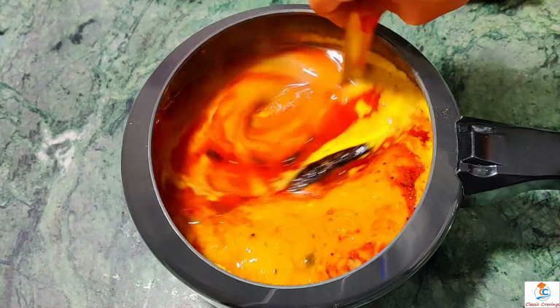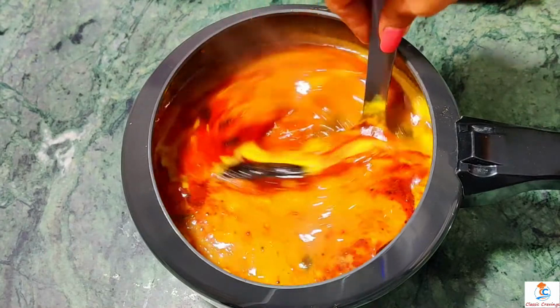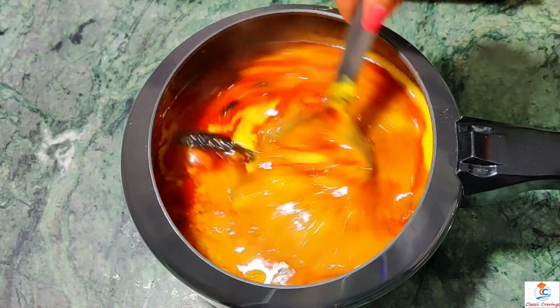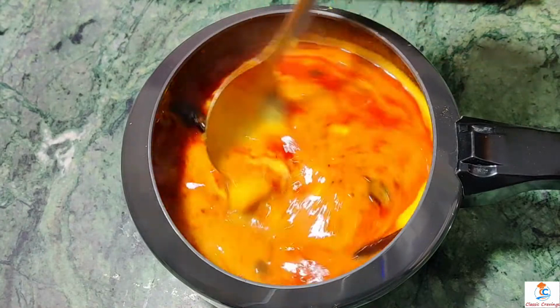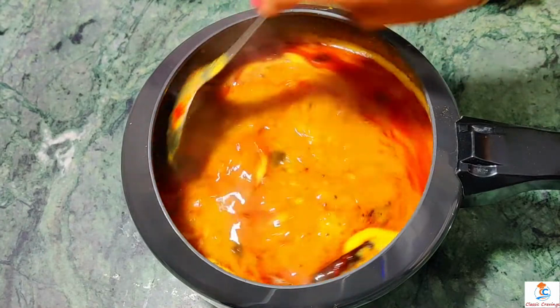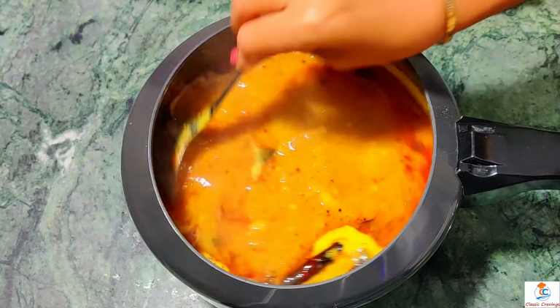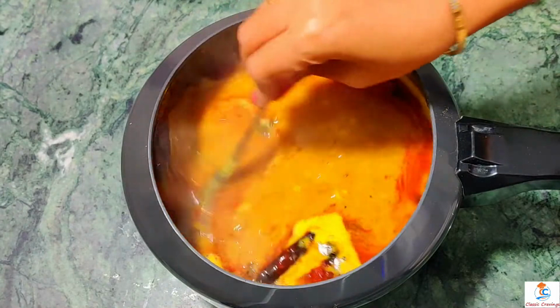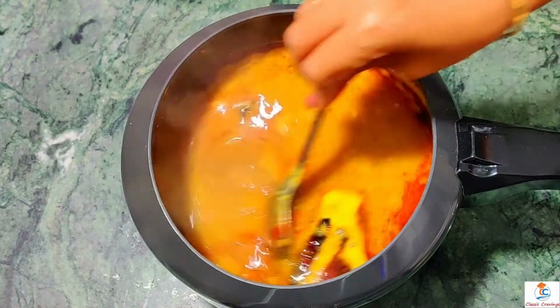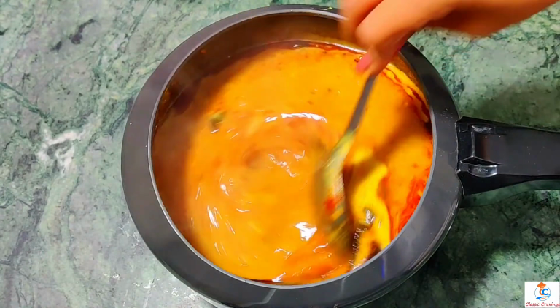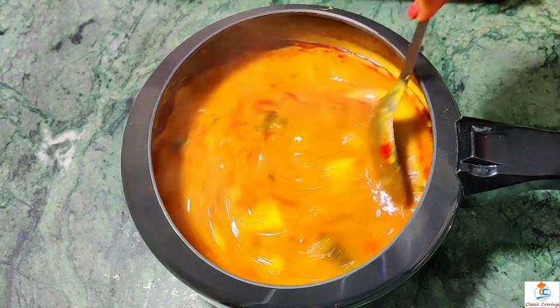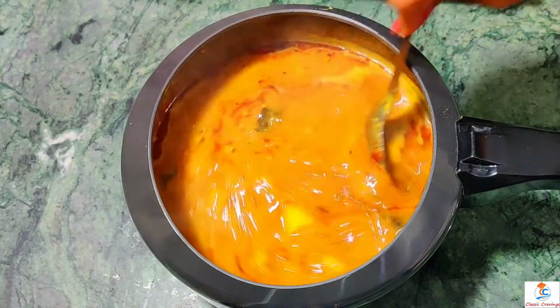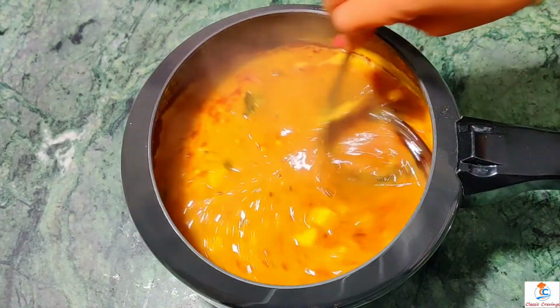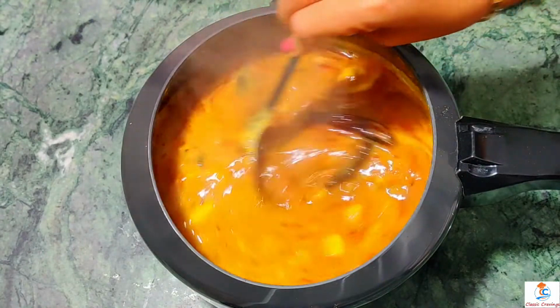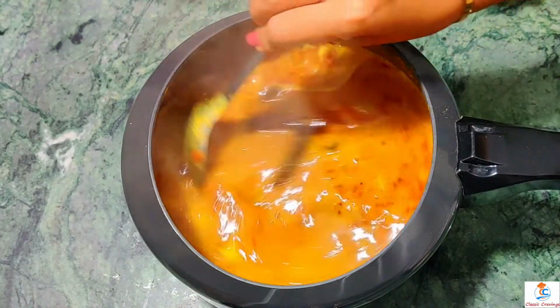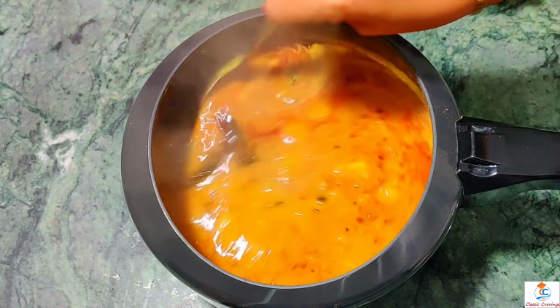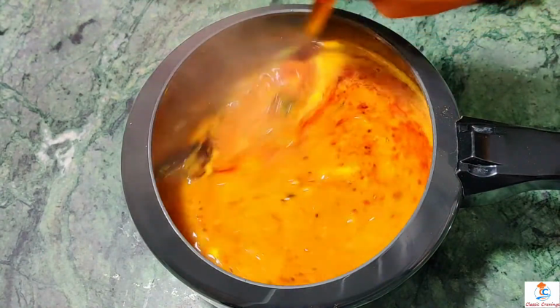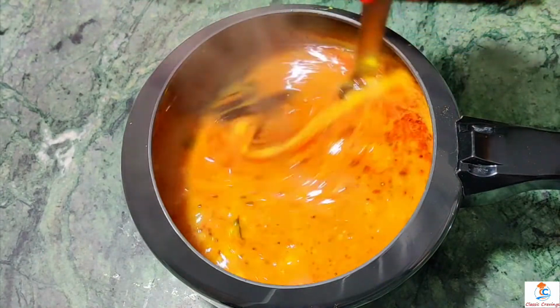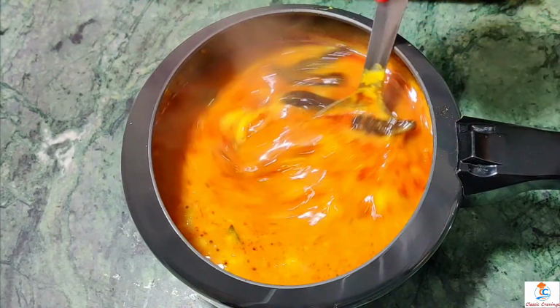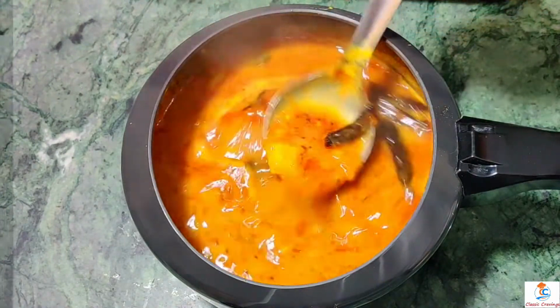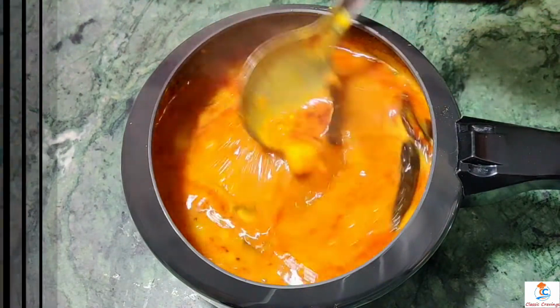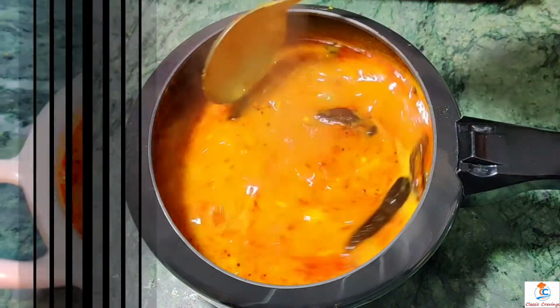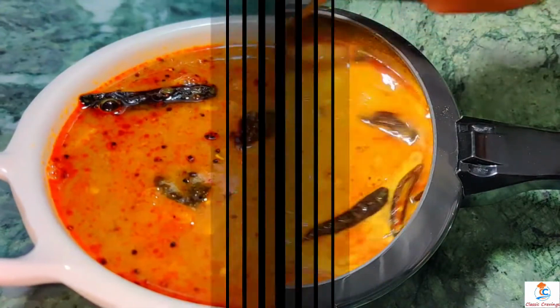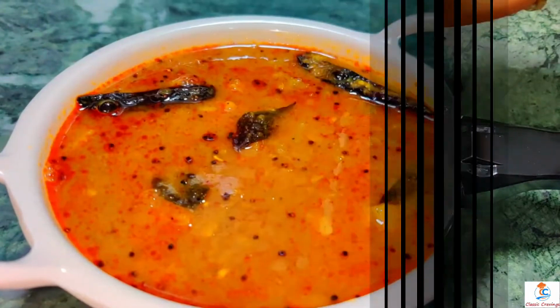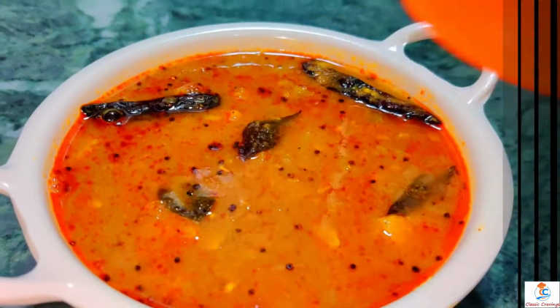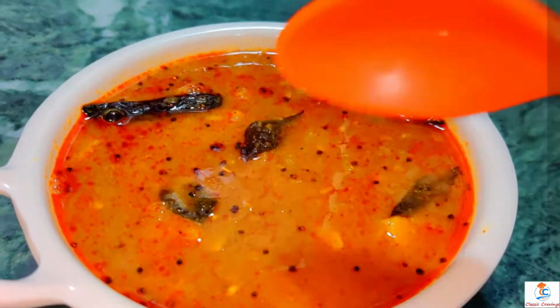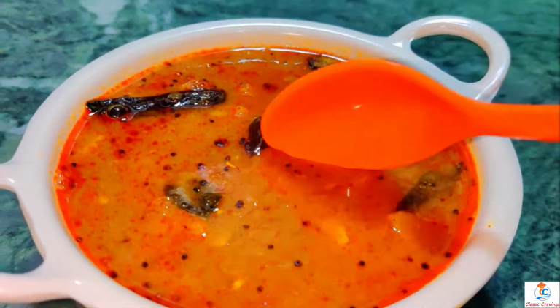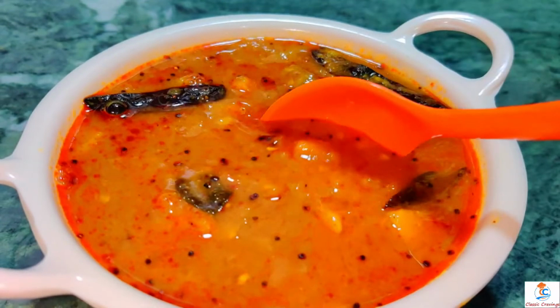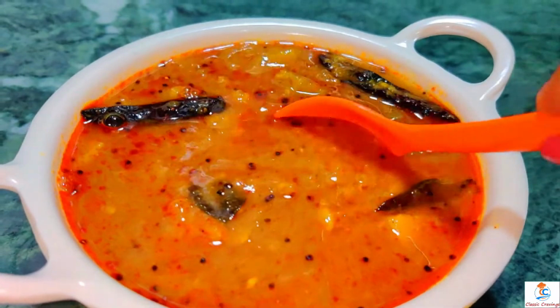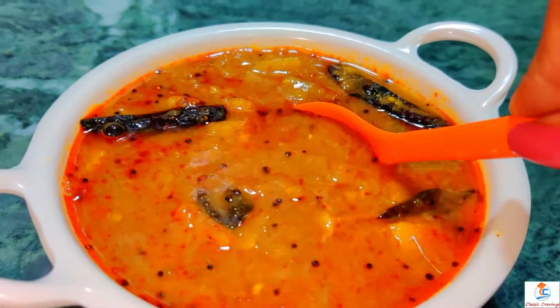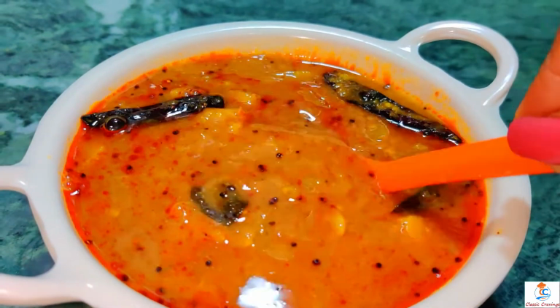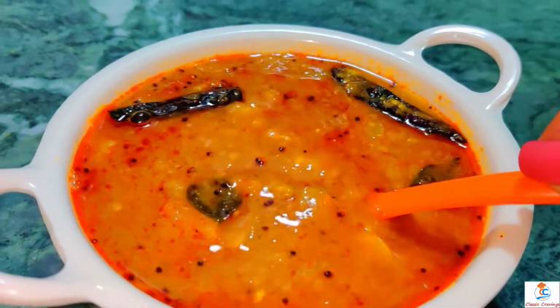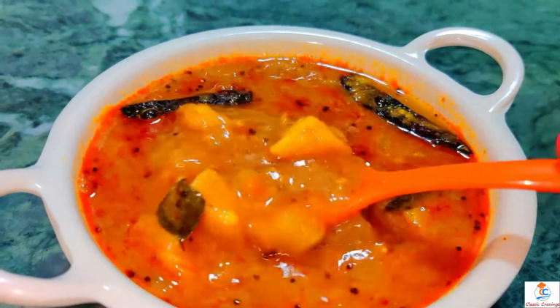The sambar is ready to serve. We will serve this now.